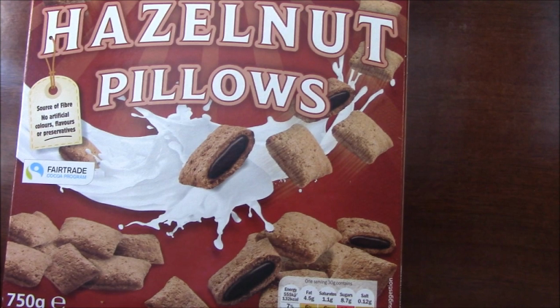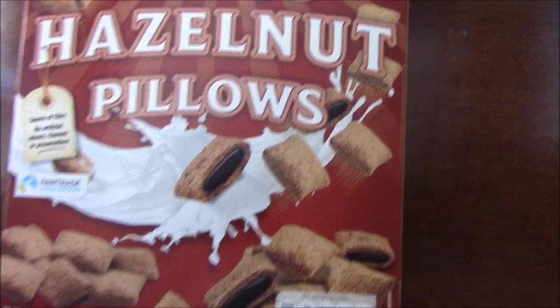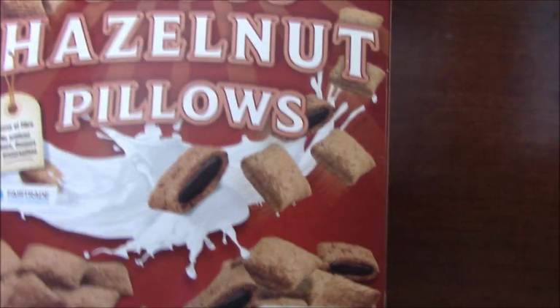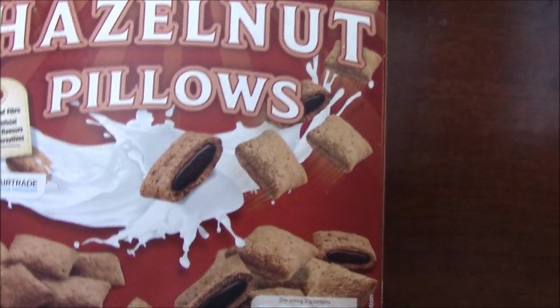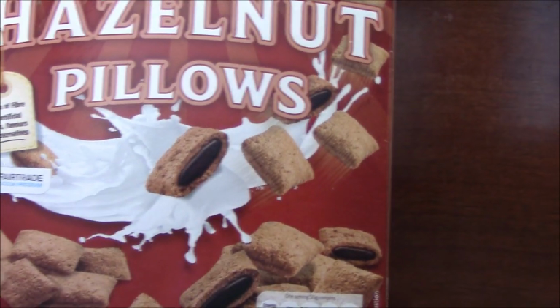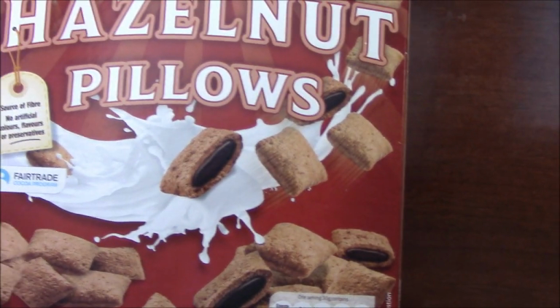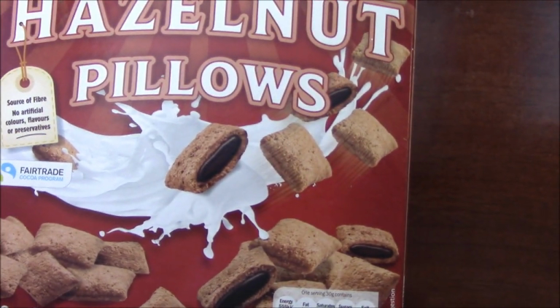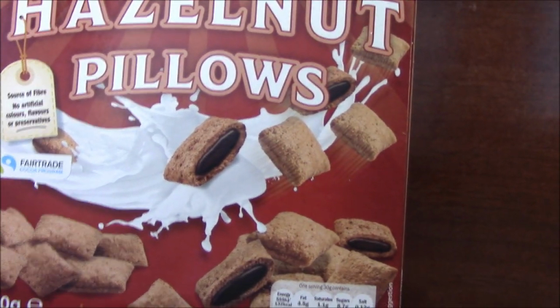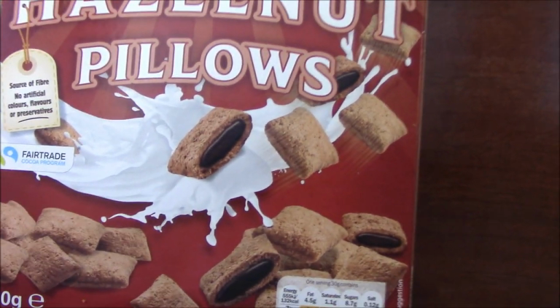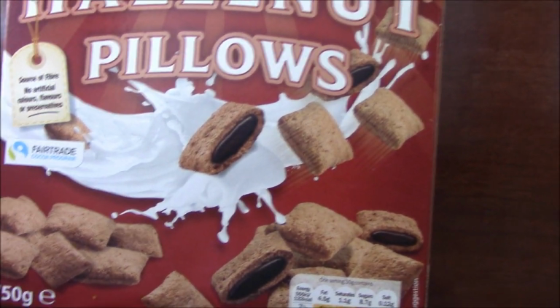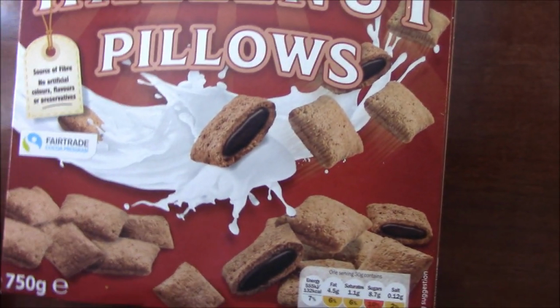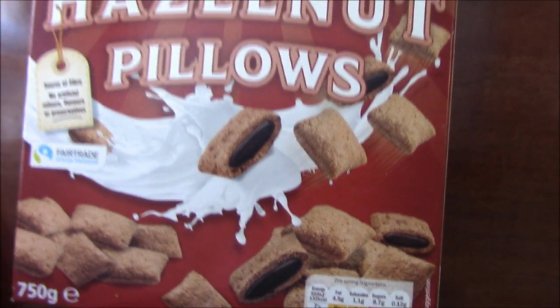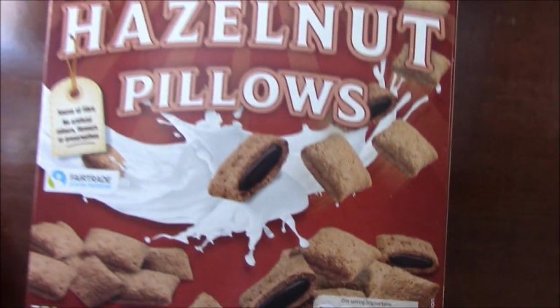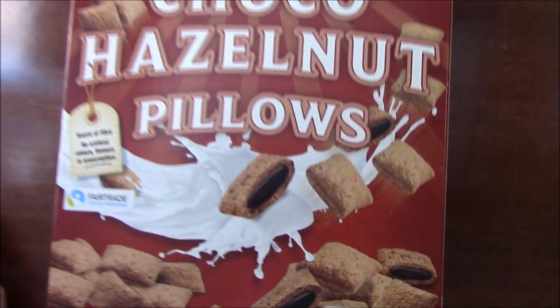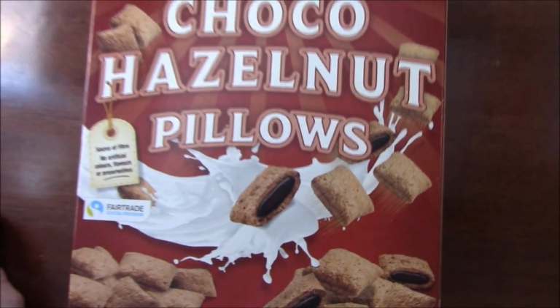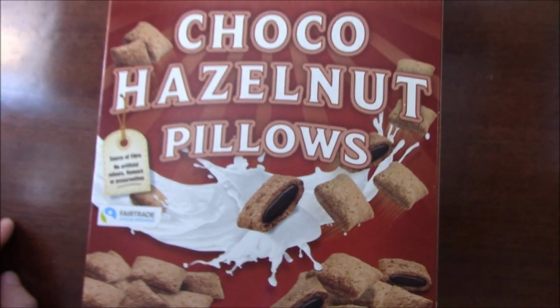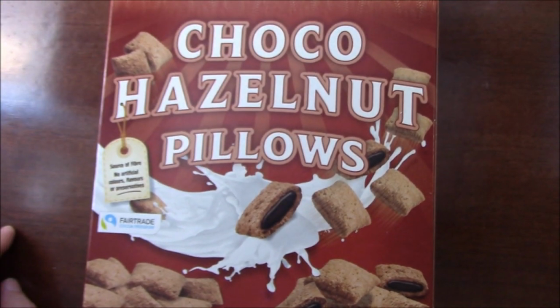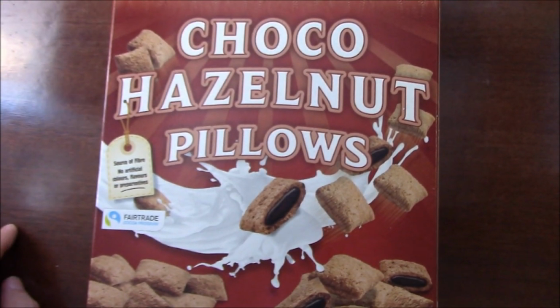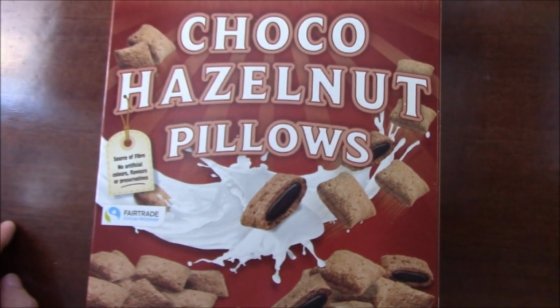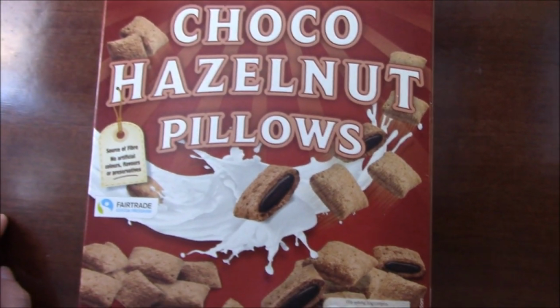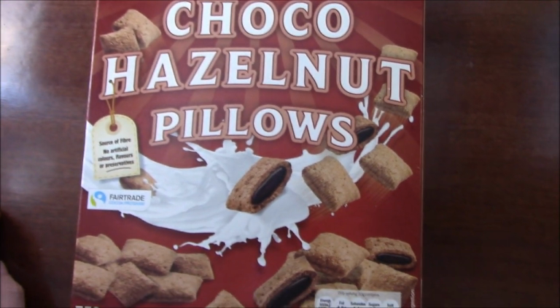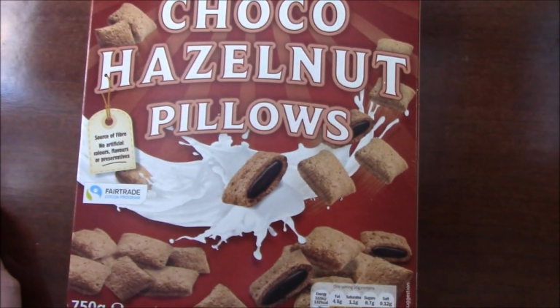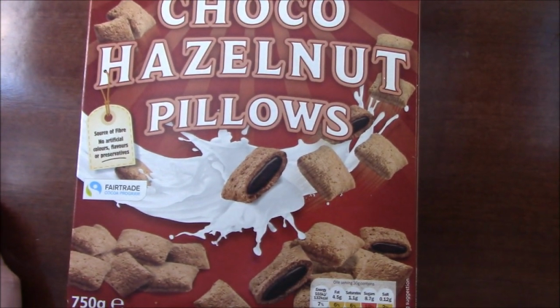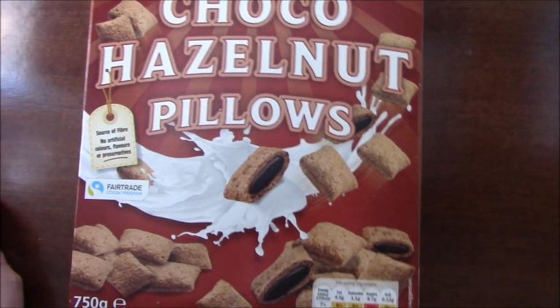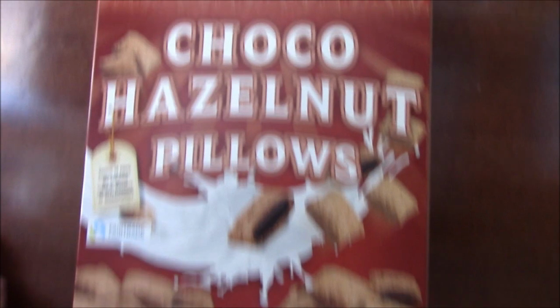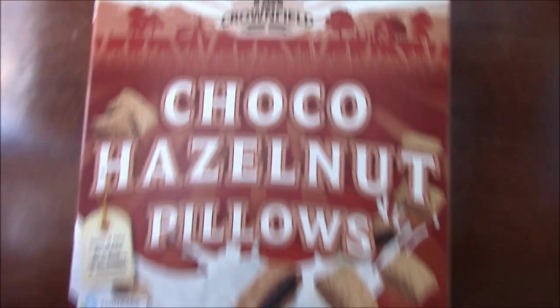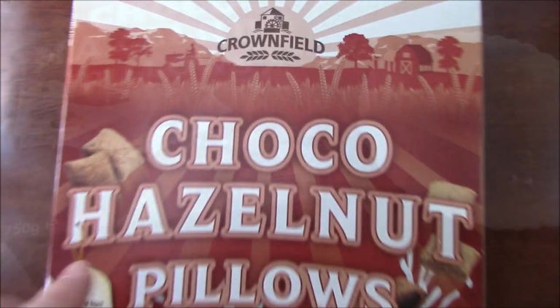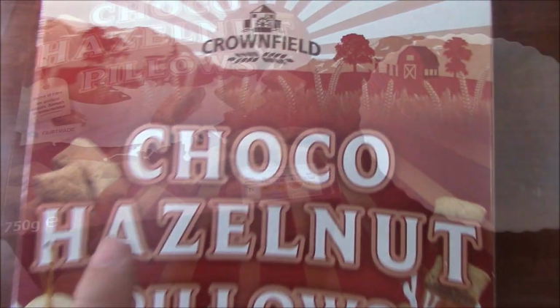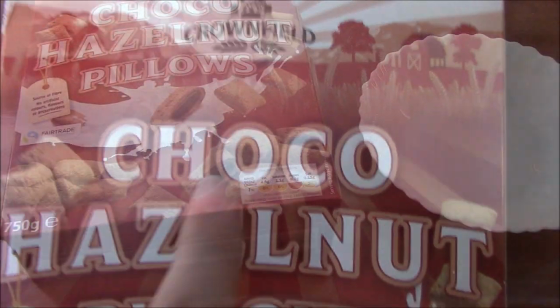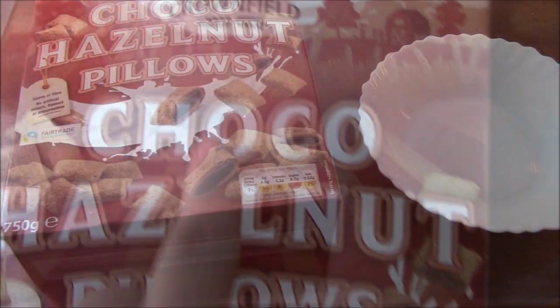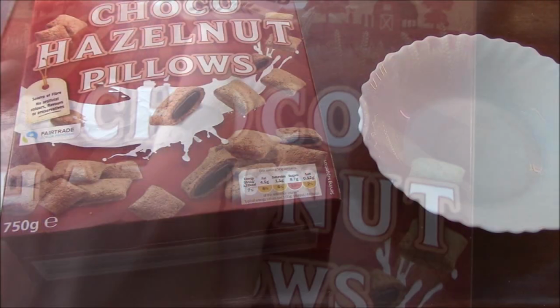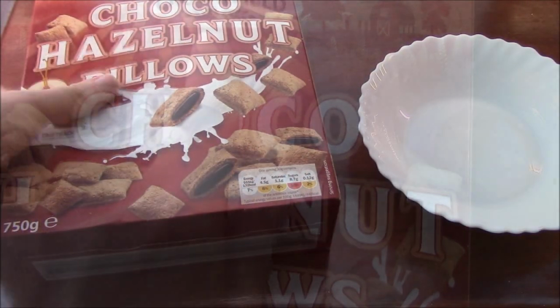Especially since it's eight minutes past twelve at night. Anyway I'm going to review these and see what they taste like.